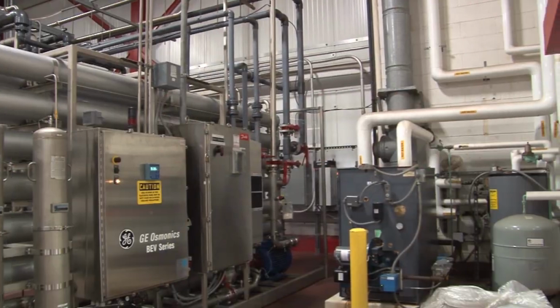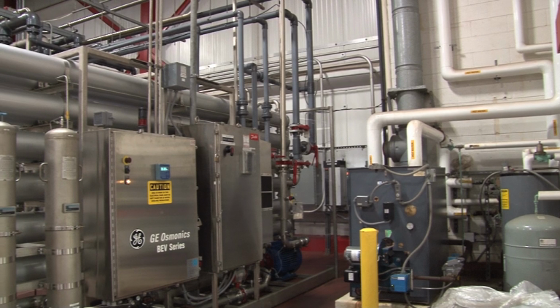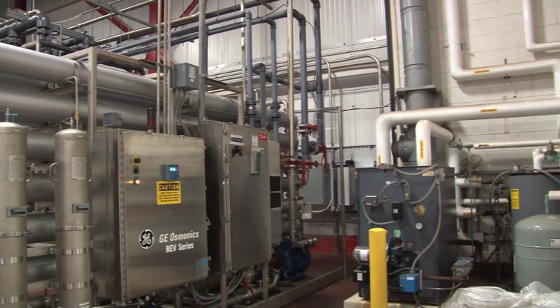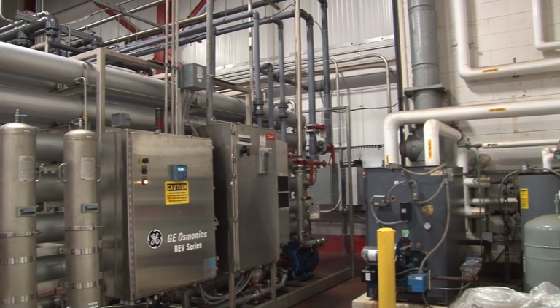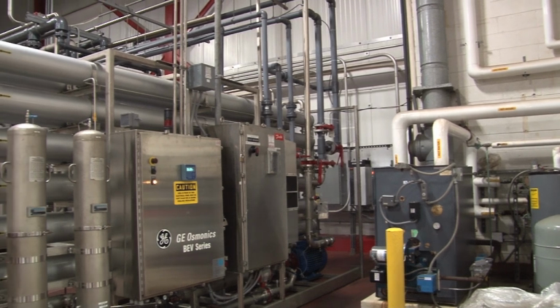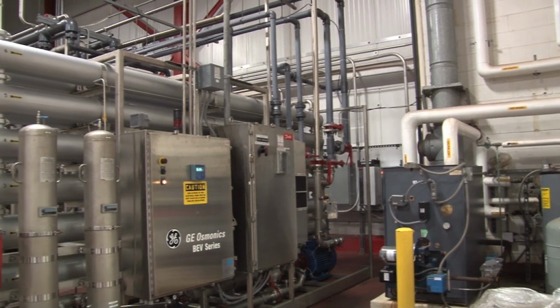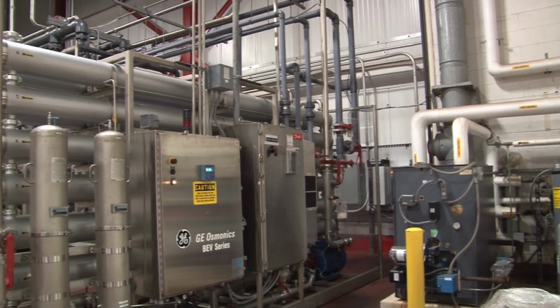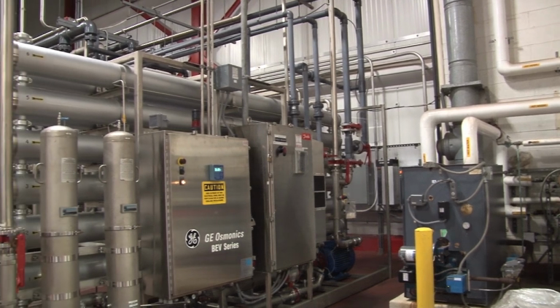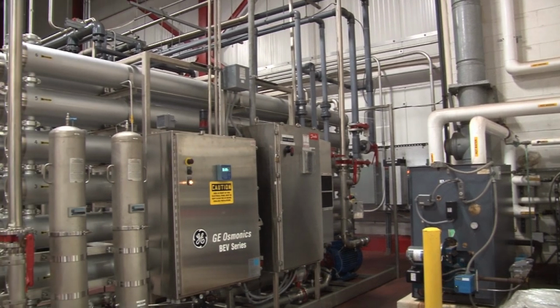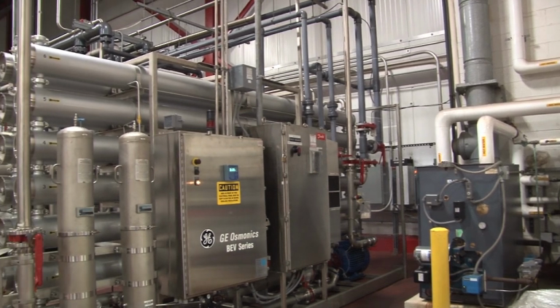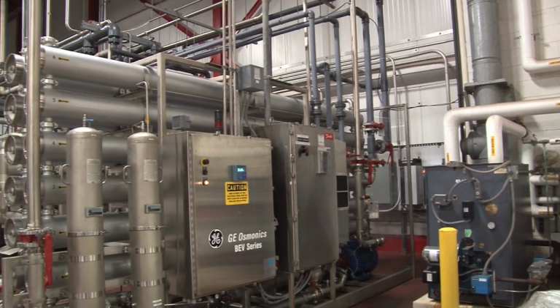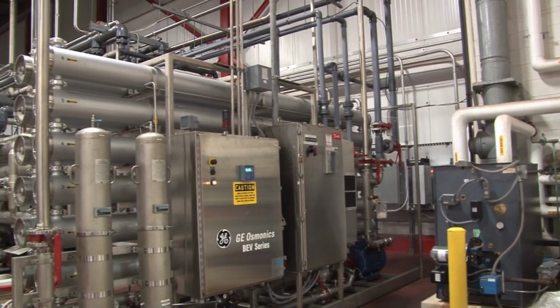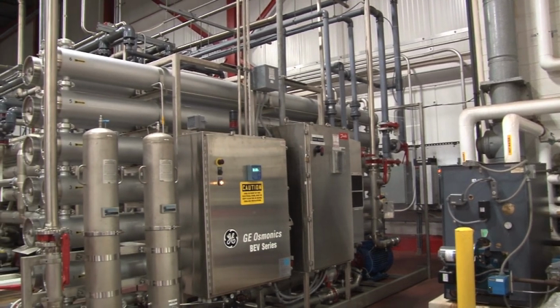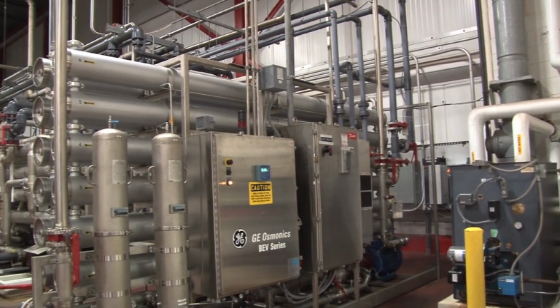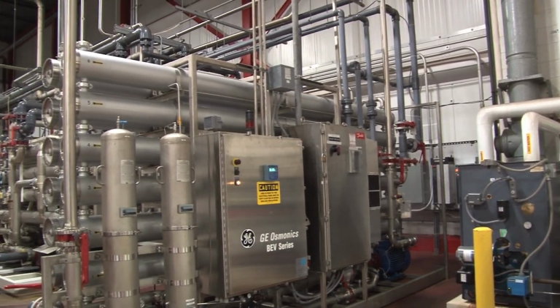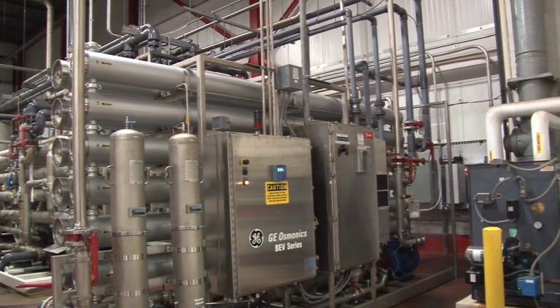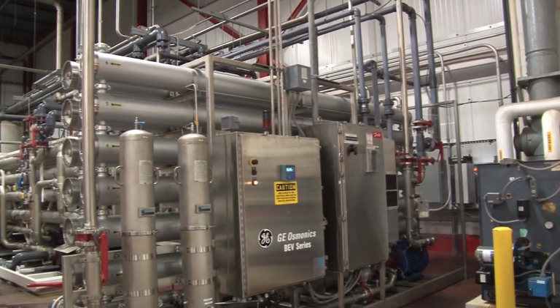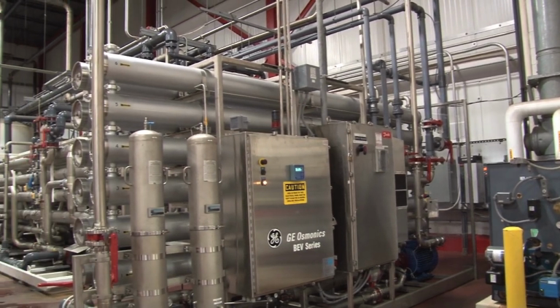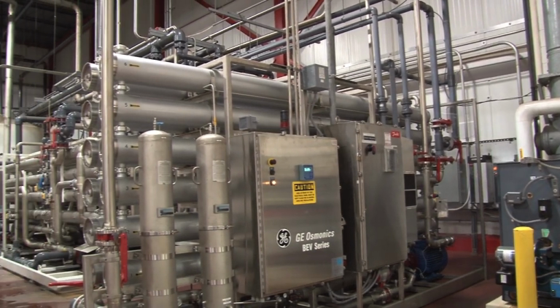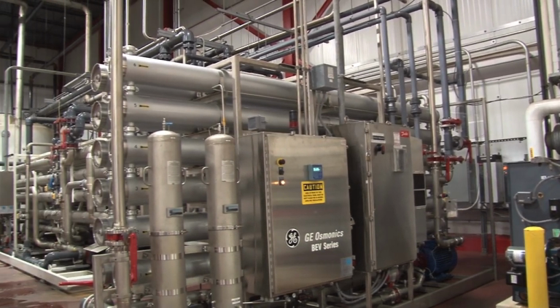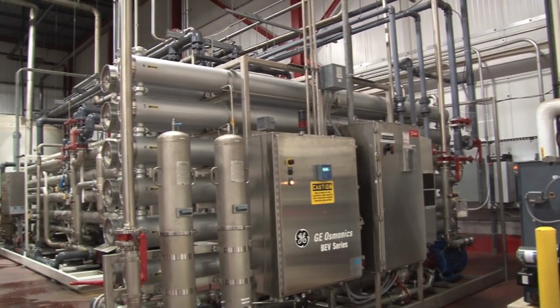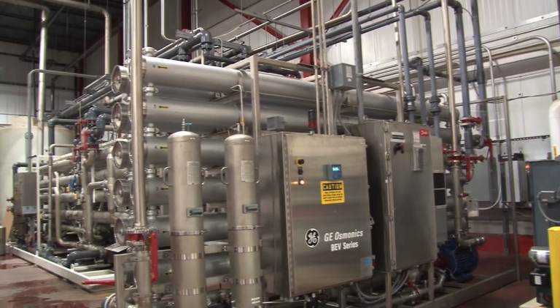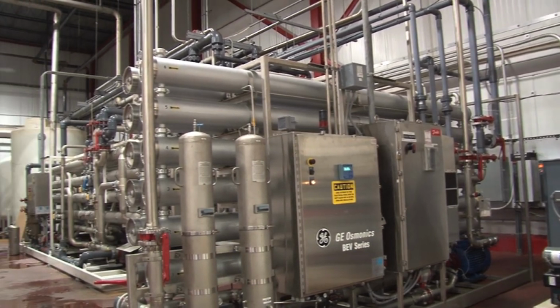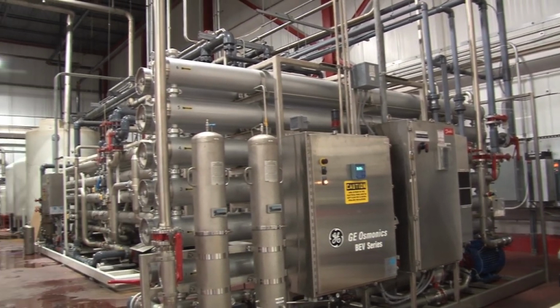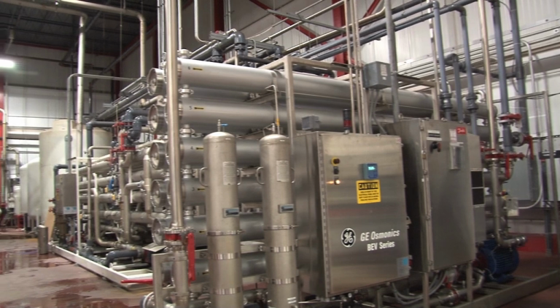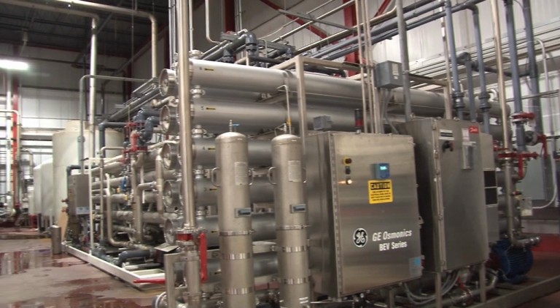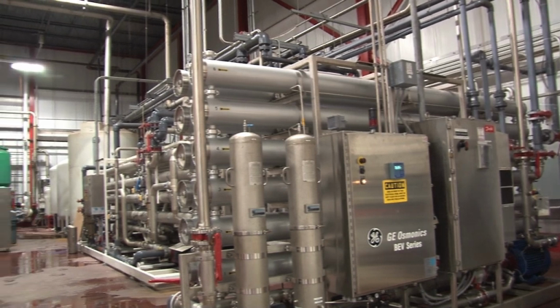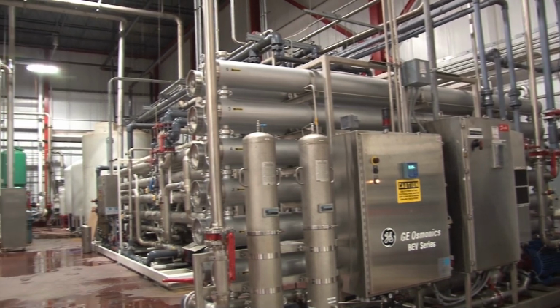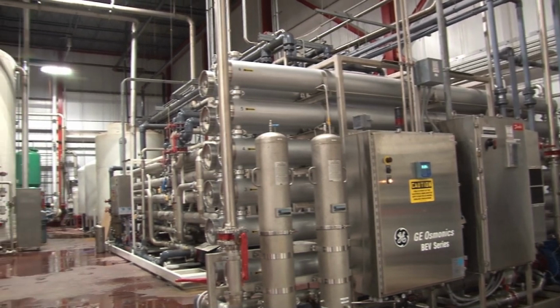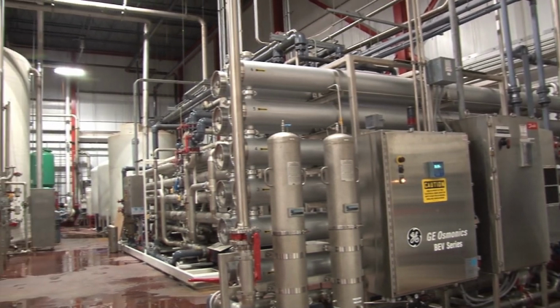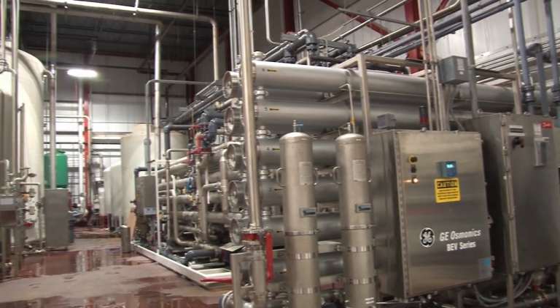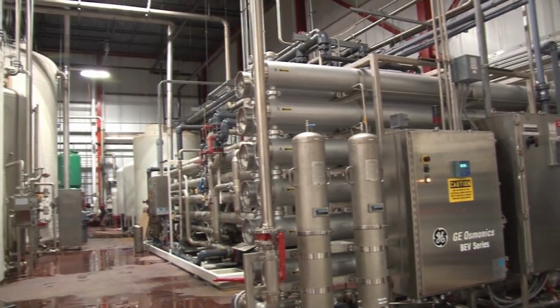Our water is sourced from Lake Mesobisic through Manchester Water Works, regulated by the EPA. Here, we filter it to meet Coca-Cola requirements.